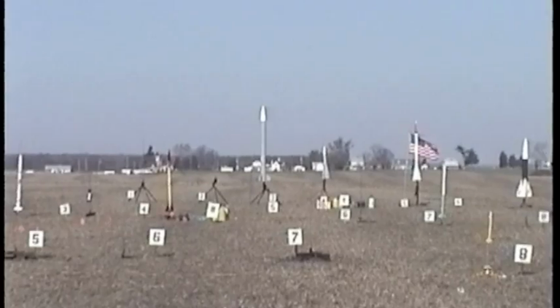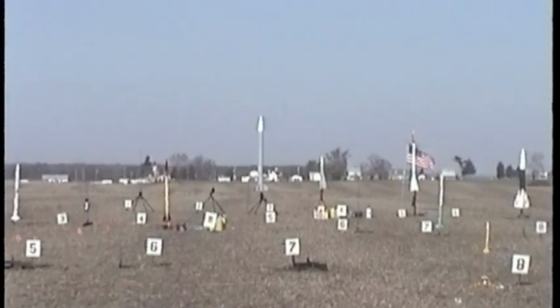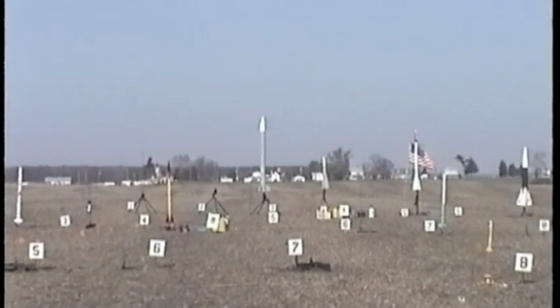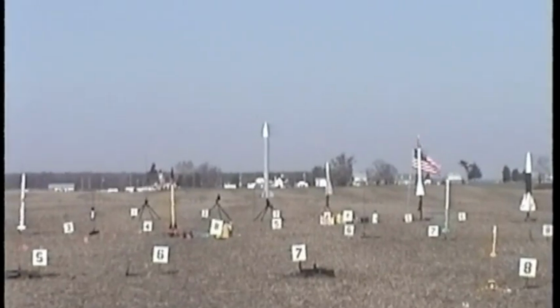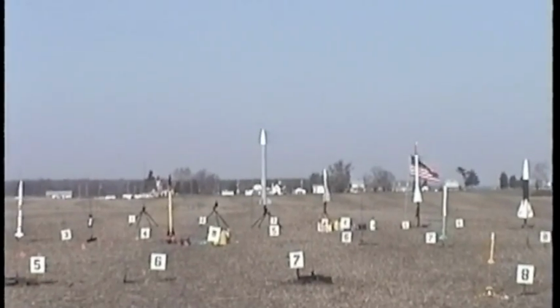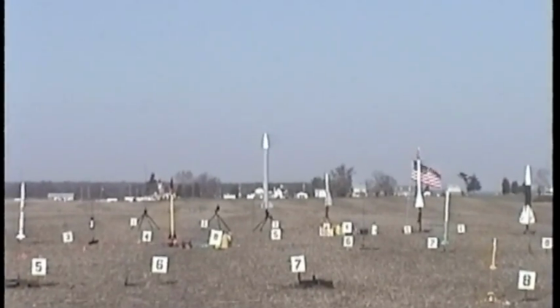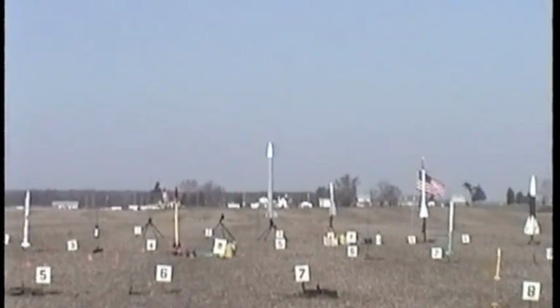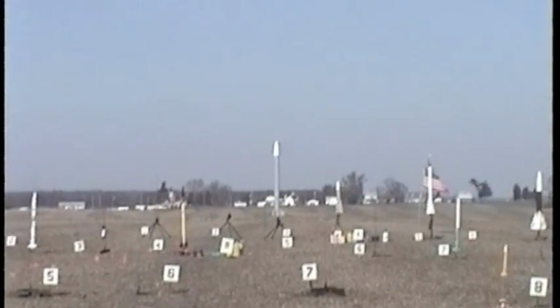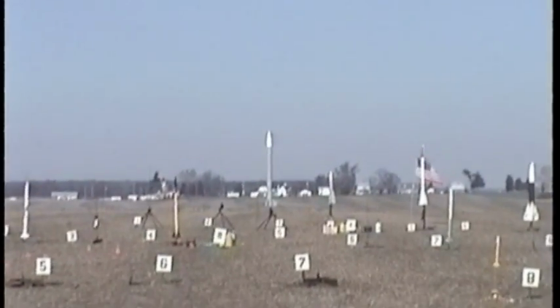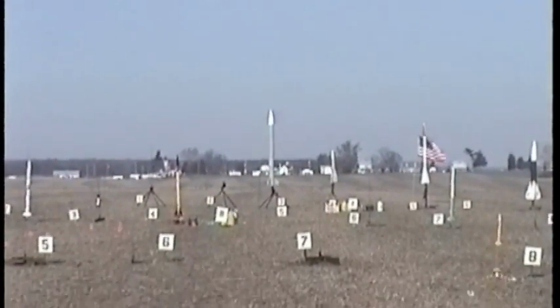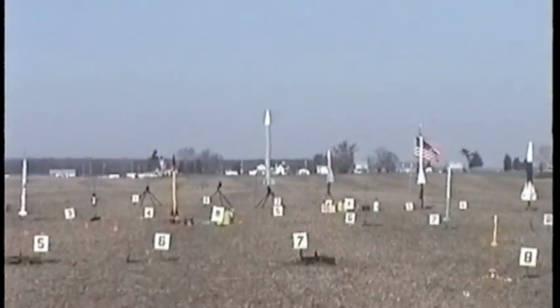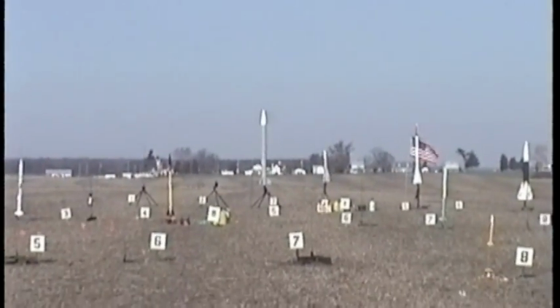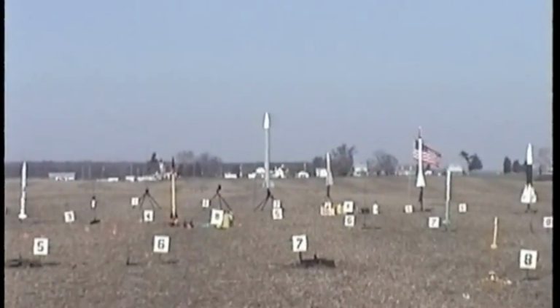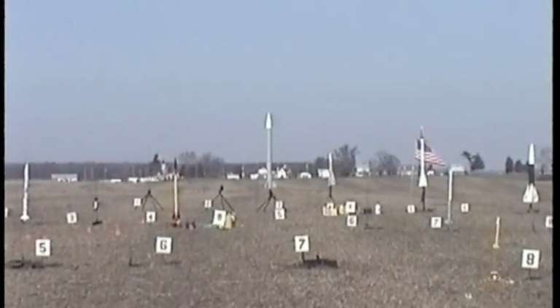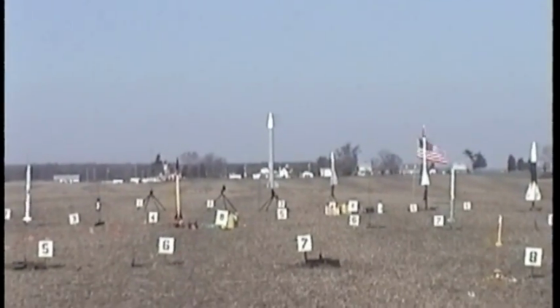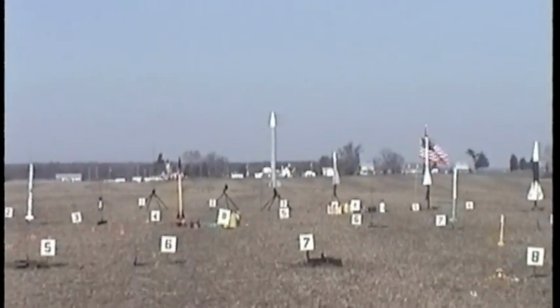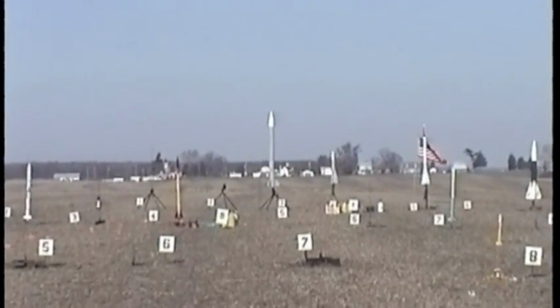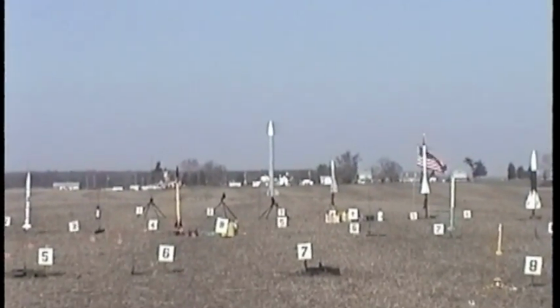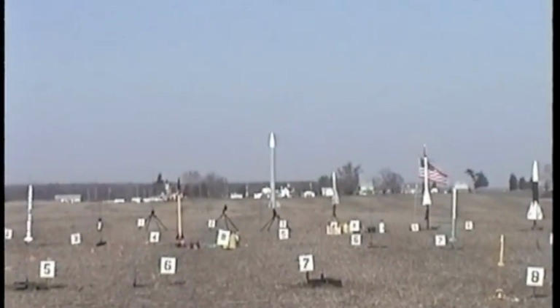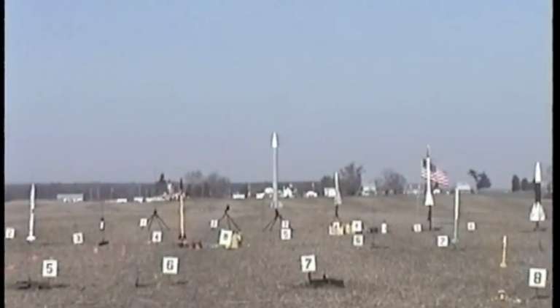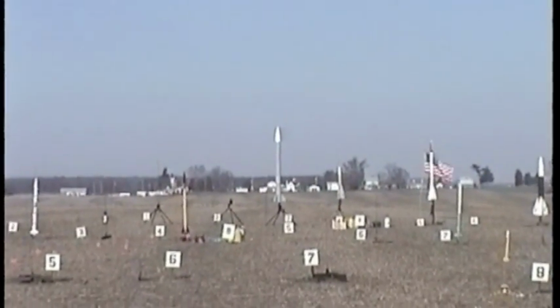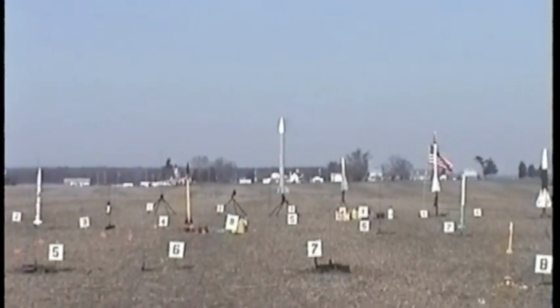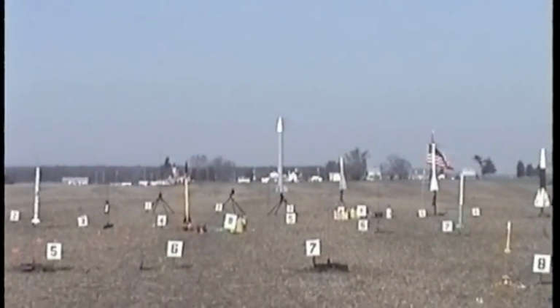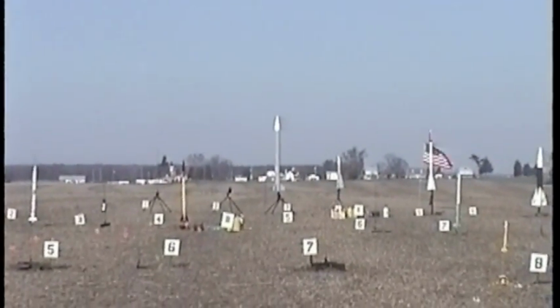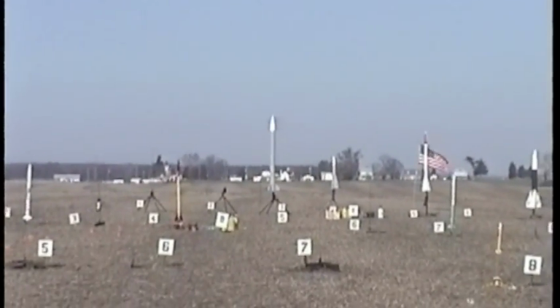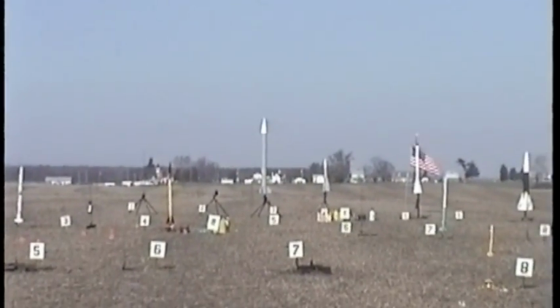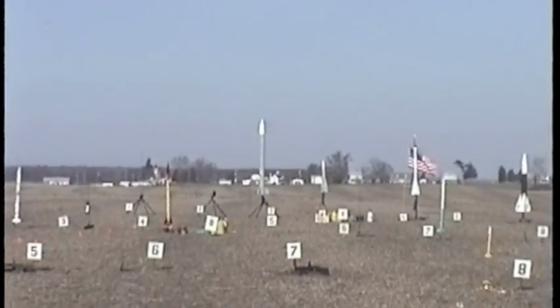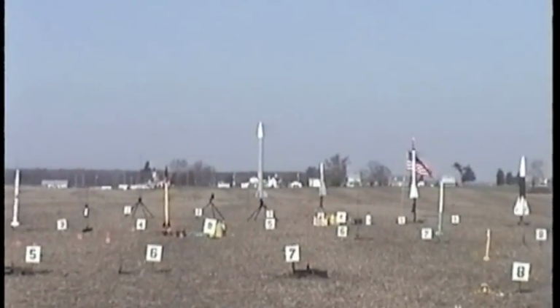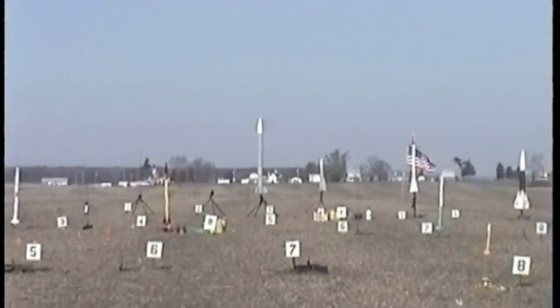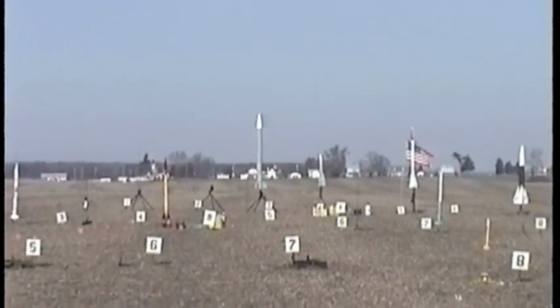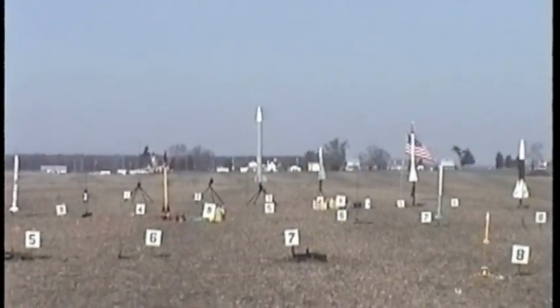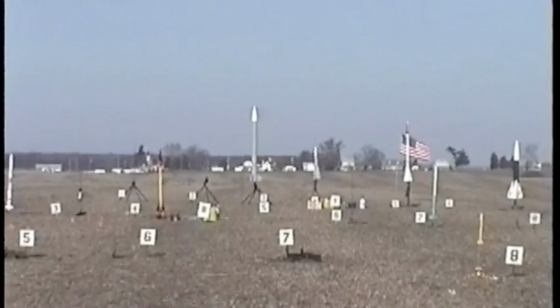Heads up flight. Sky is clear. Range is clear. Going in 5, 4, 3, 2, 1. Rock and roll time.